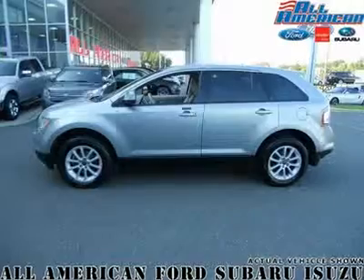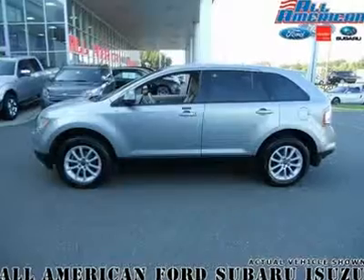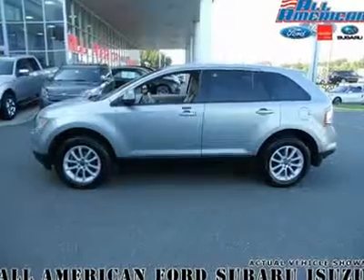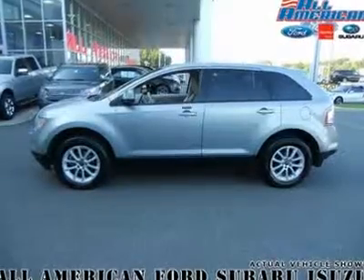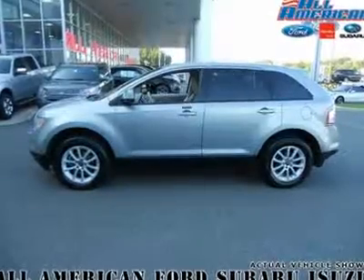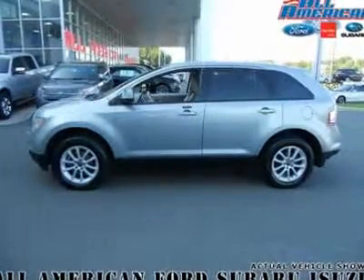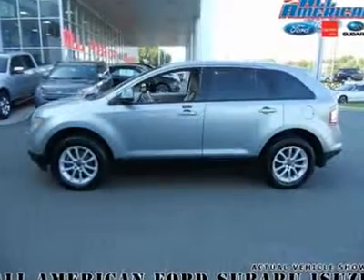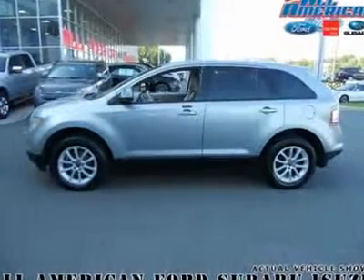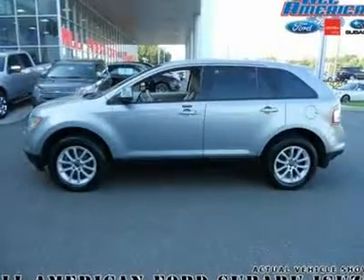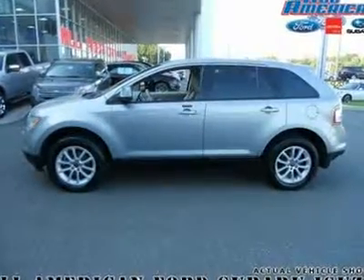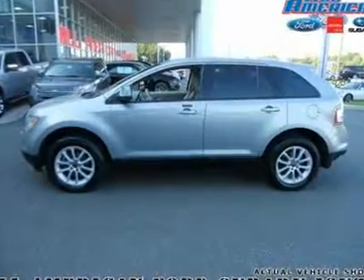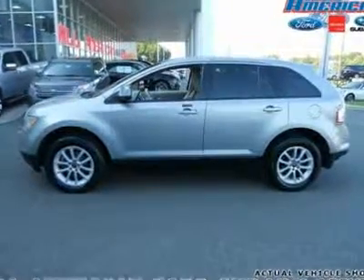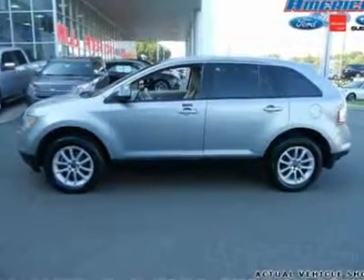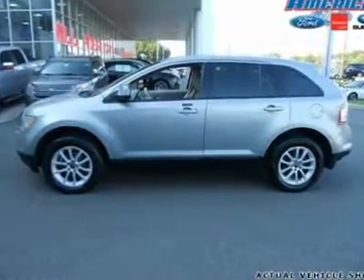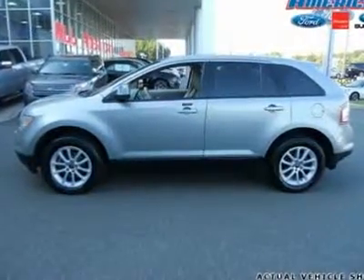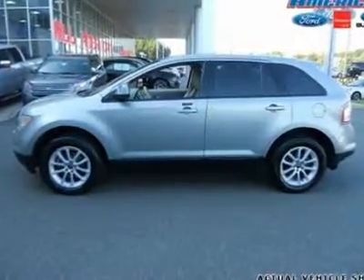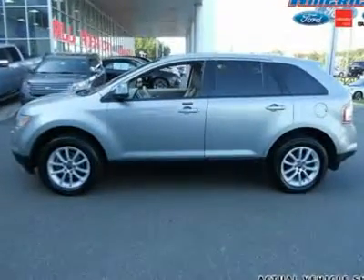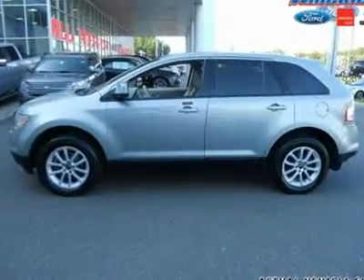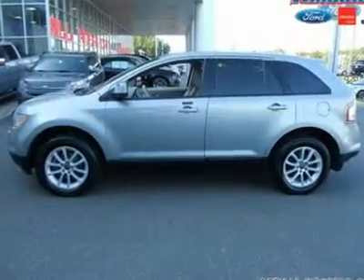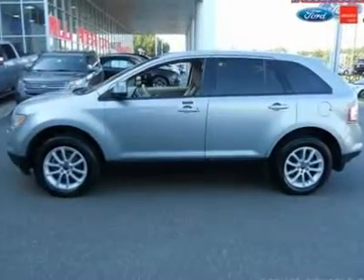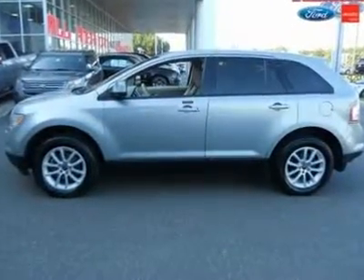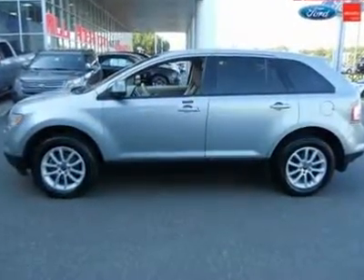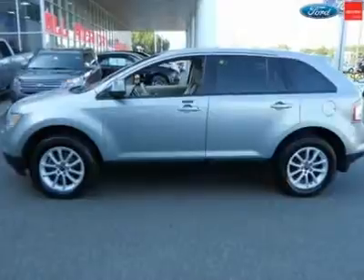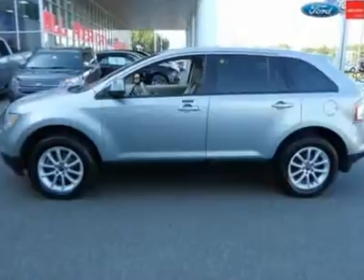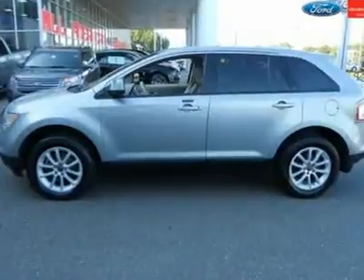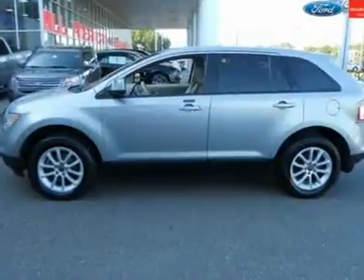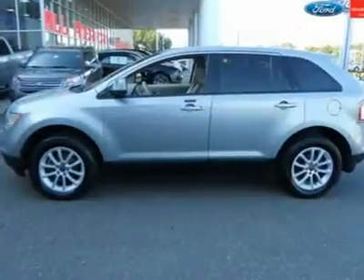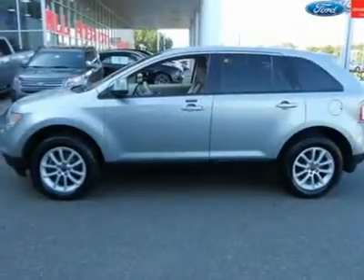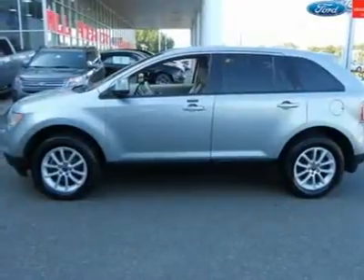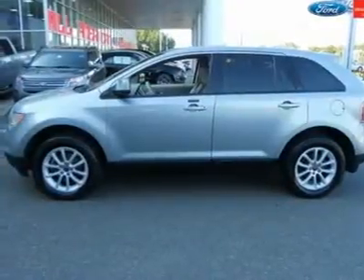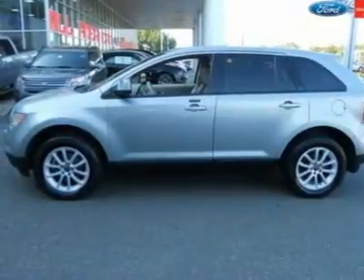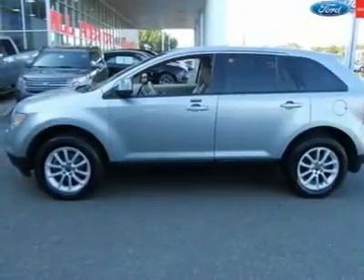This 2007 Edge is equipped with AWD, reverse sensing, rear seat entertainment, and 18" painted aluminum wheels.